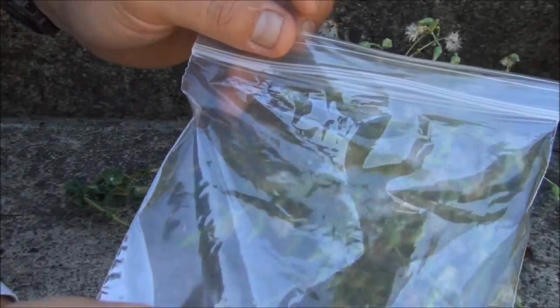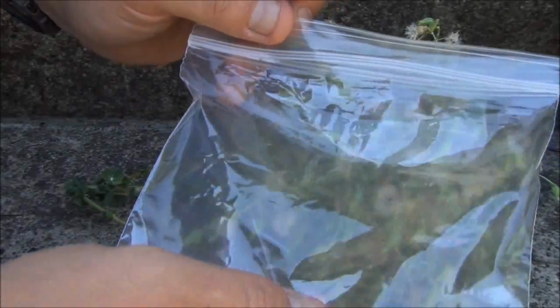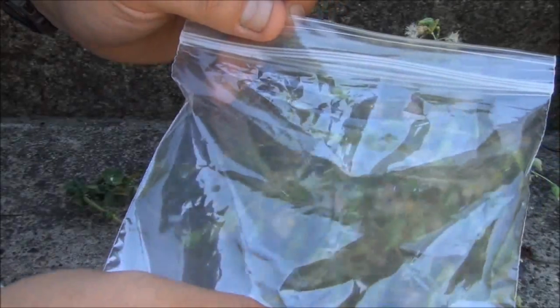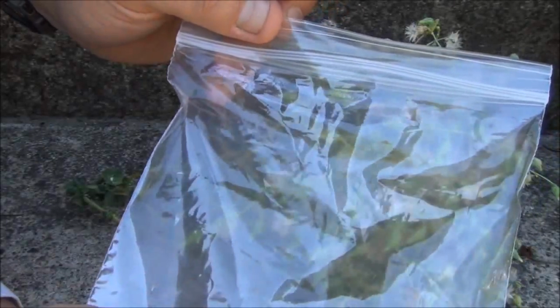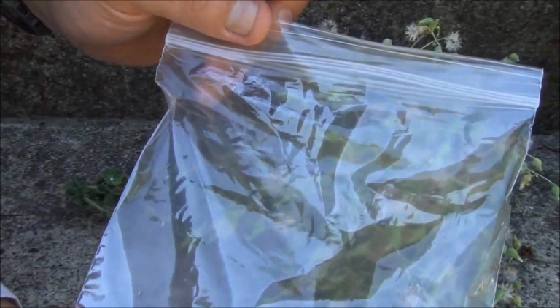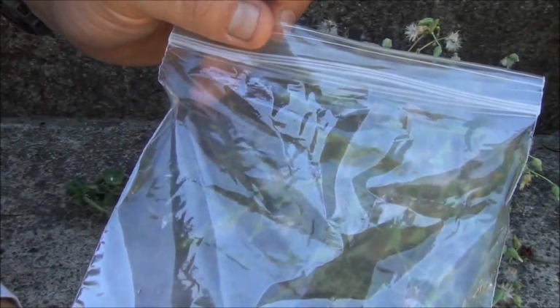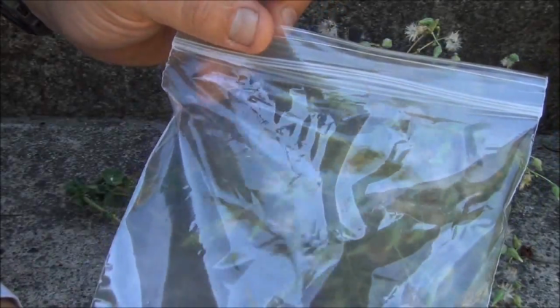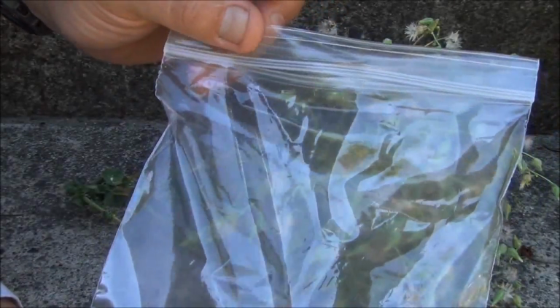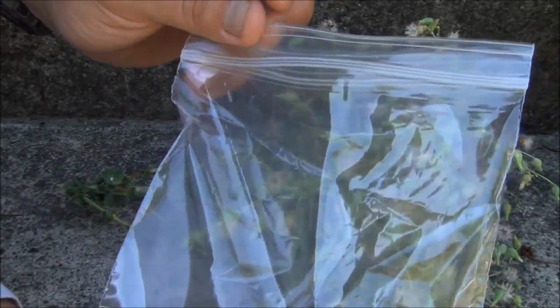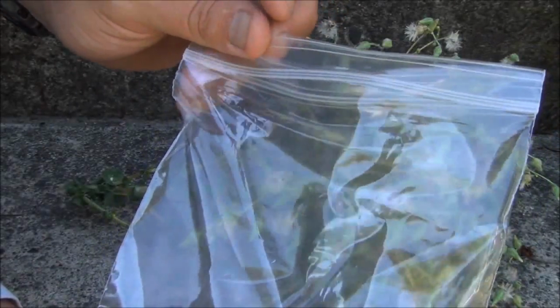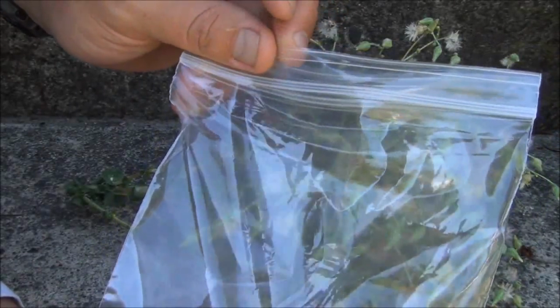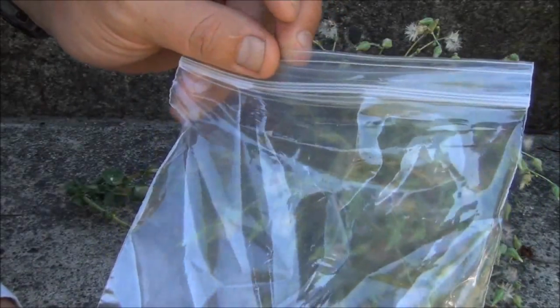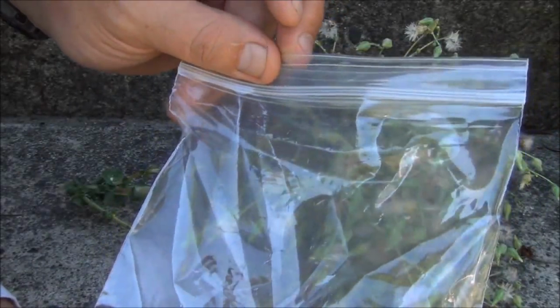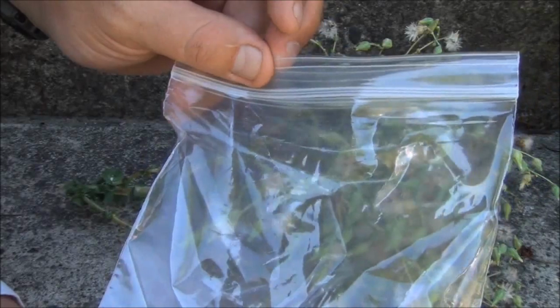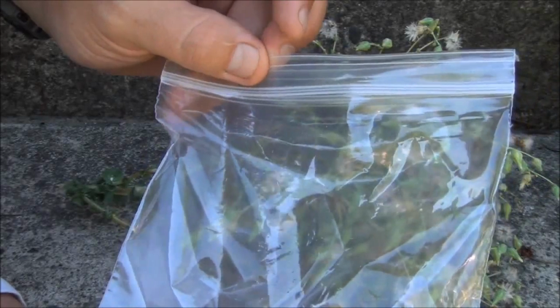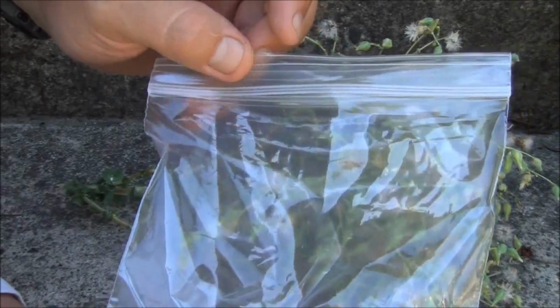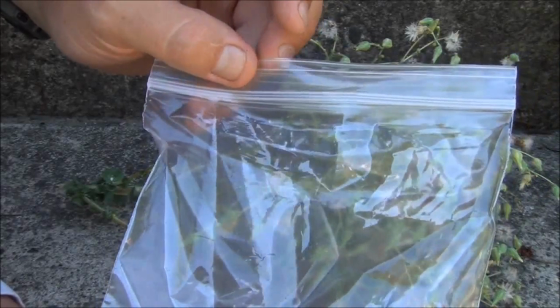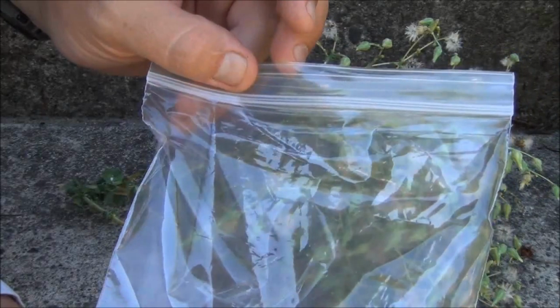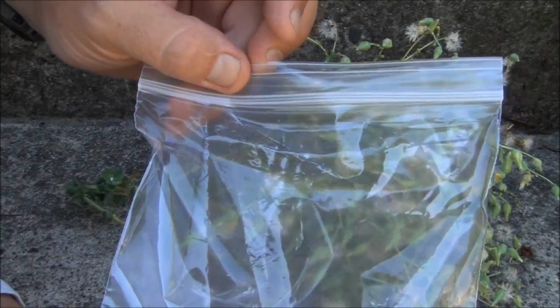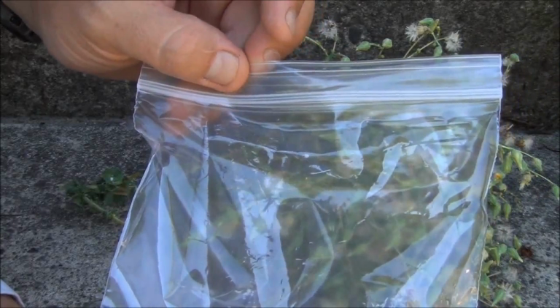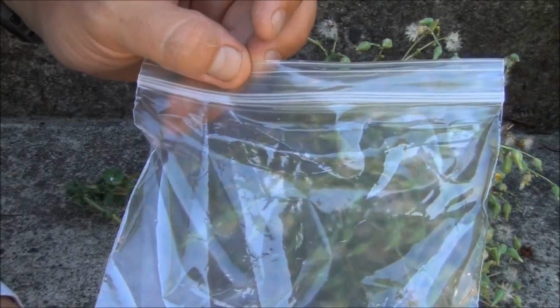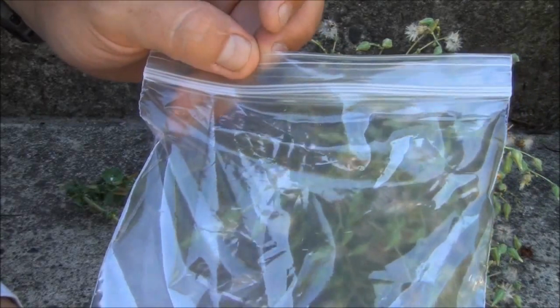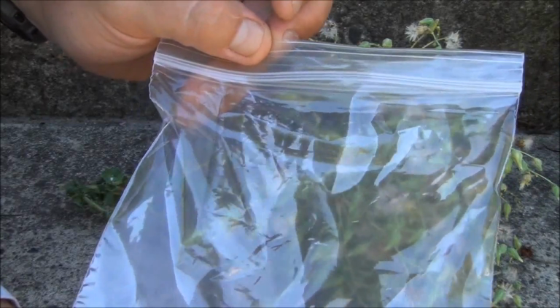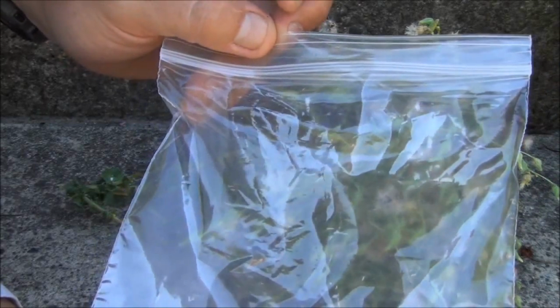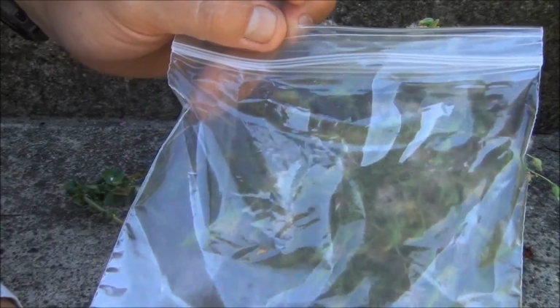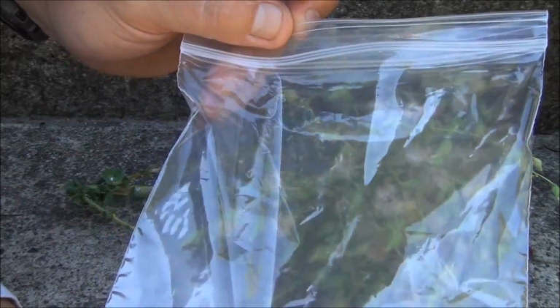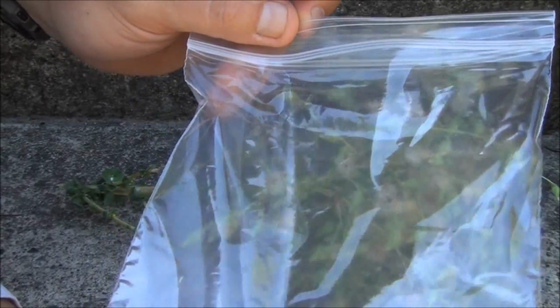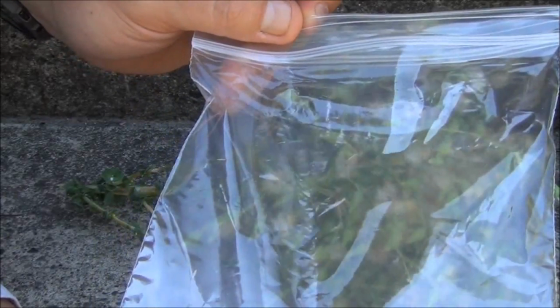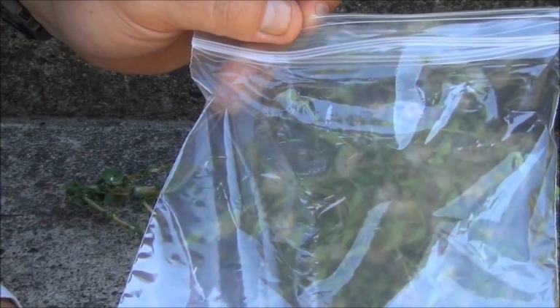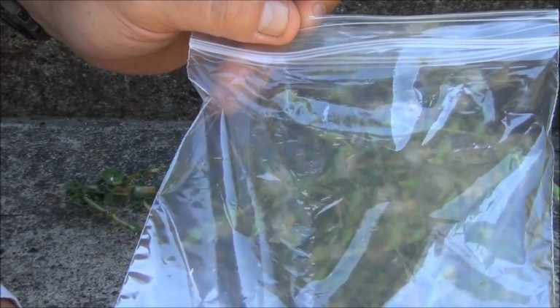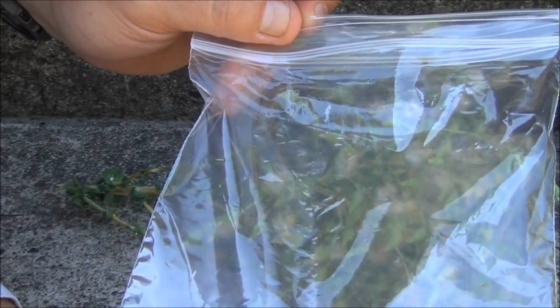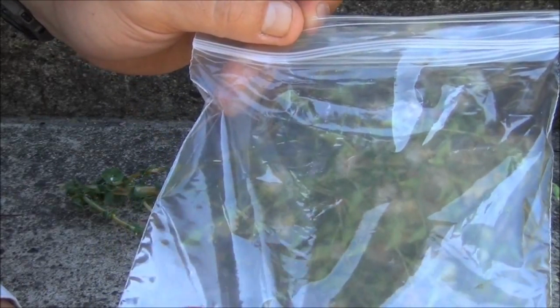You are going to need to get a small sandwich bag or quart-sized bag for all of your seed pods.